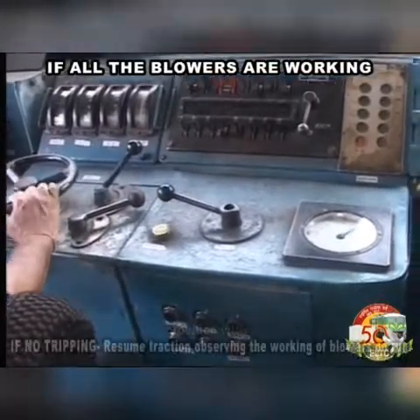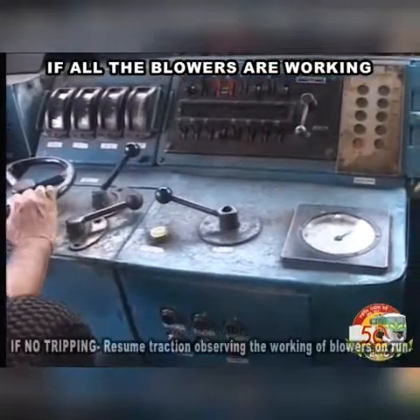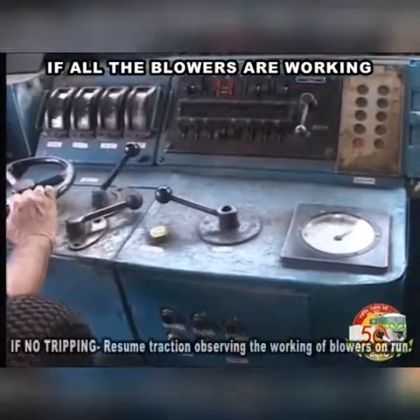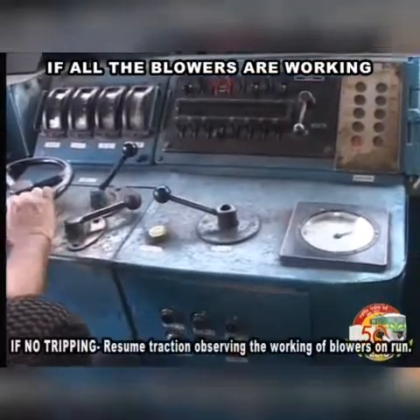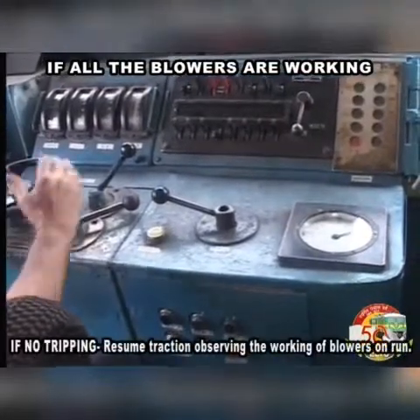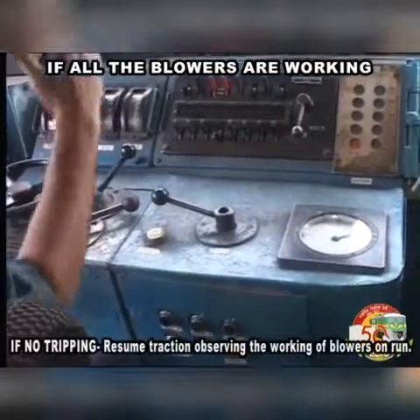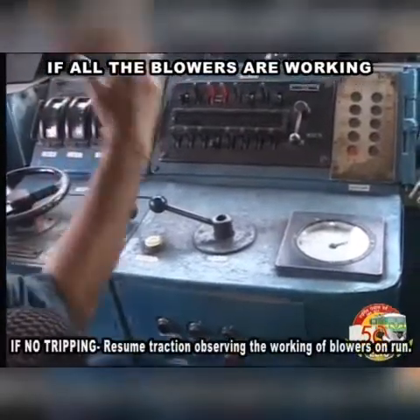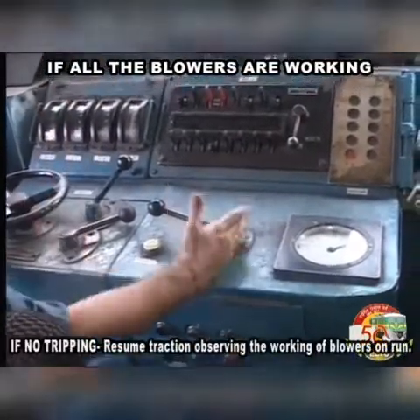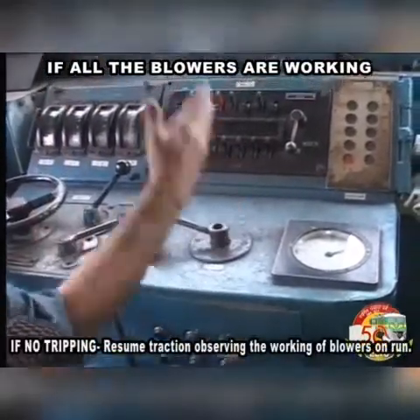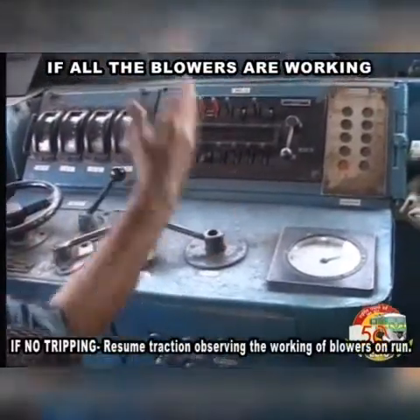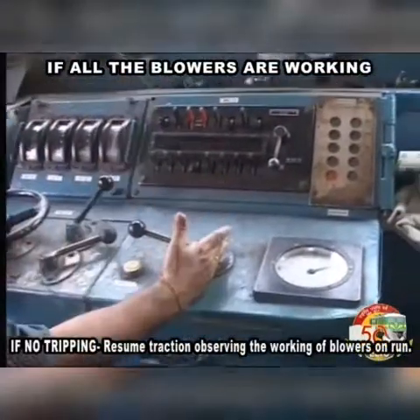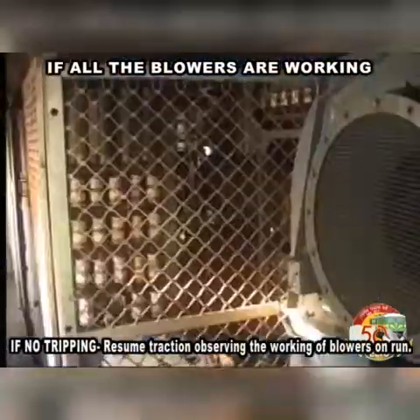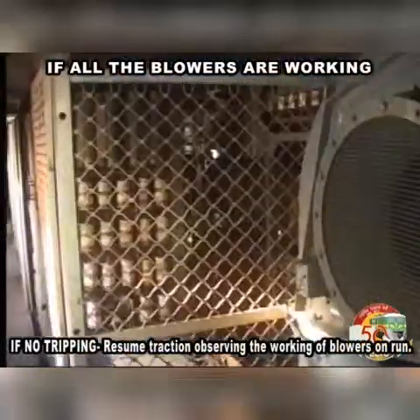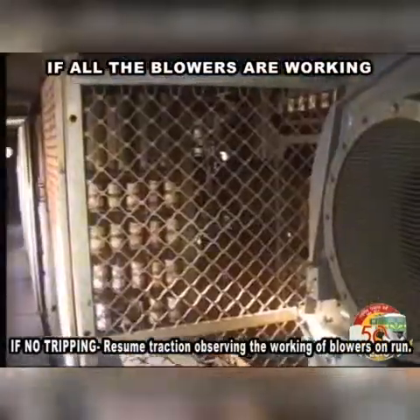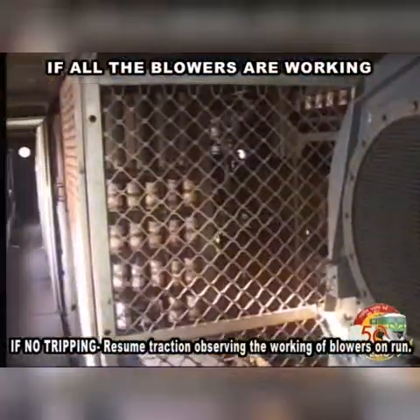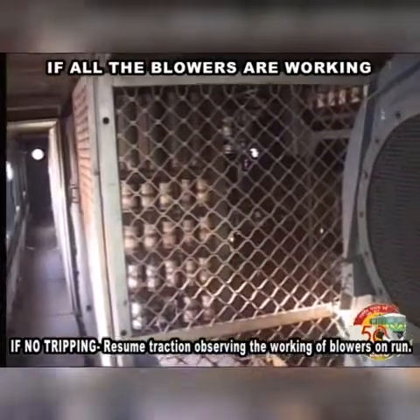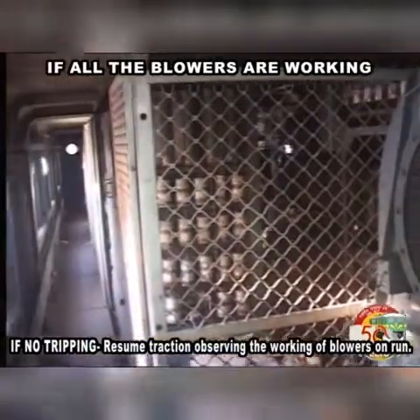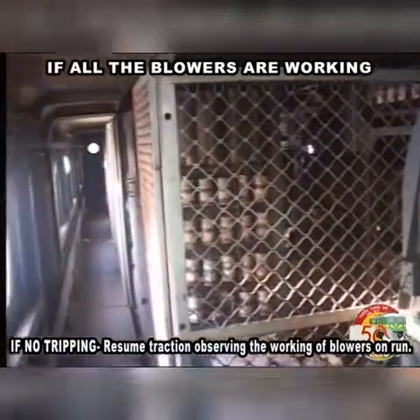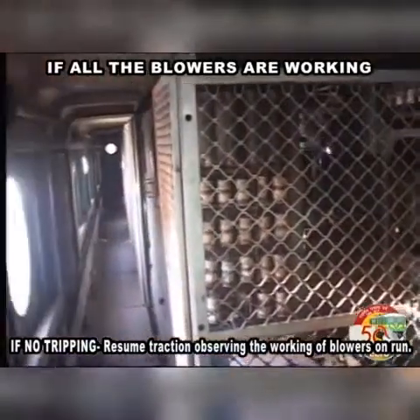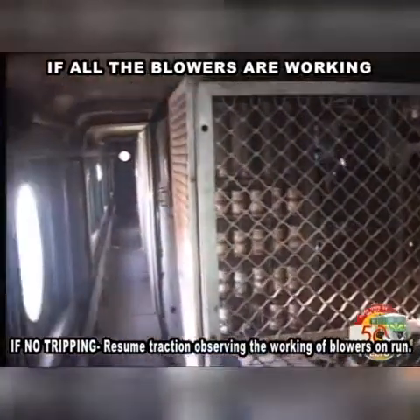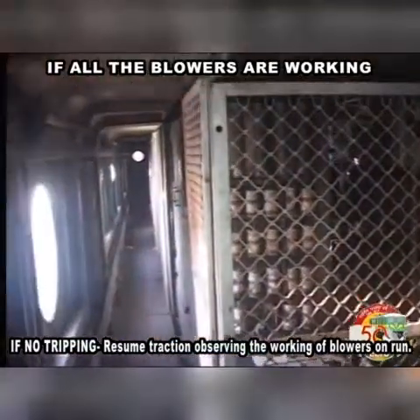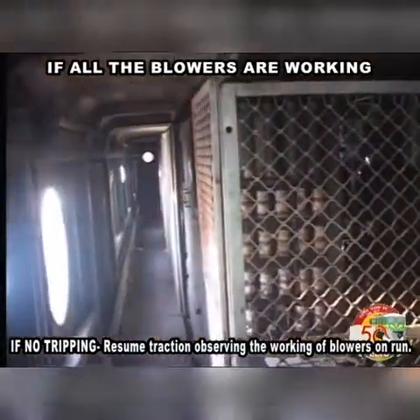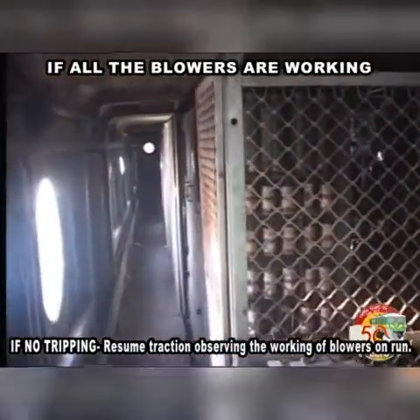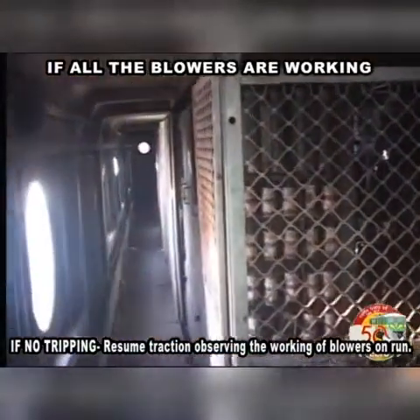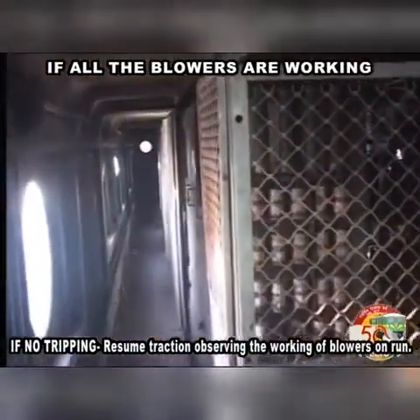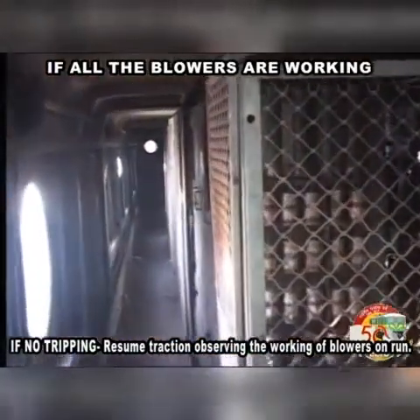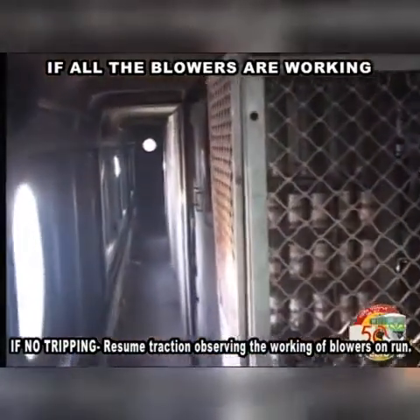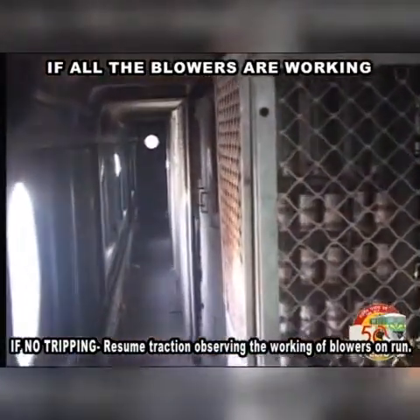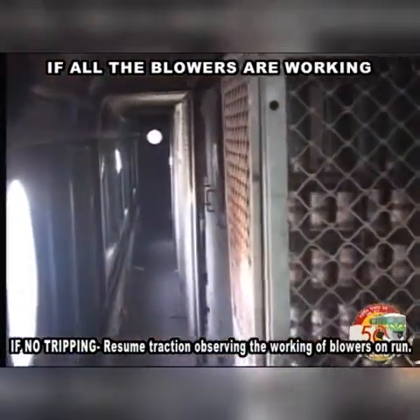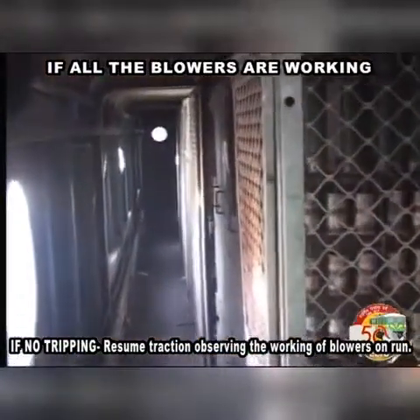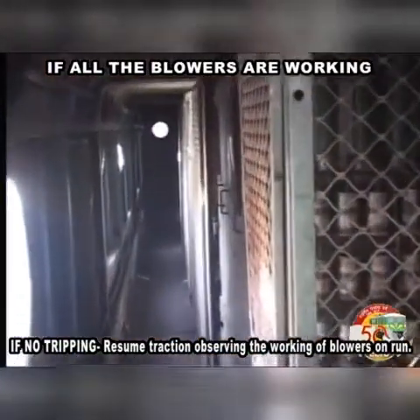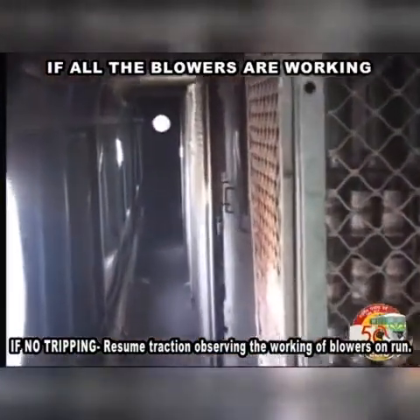If no tripping, resume traction observing the working of blowers on run.